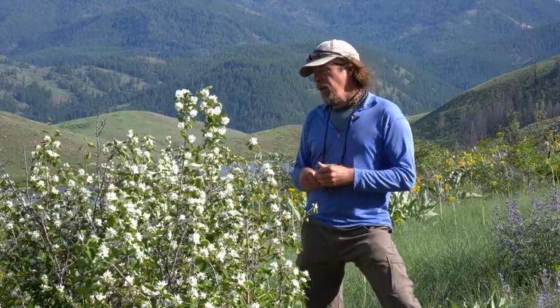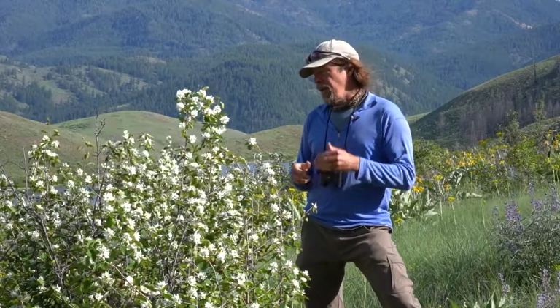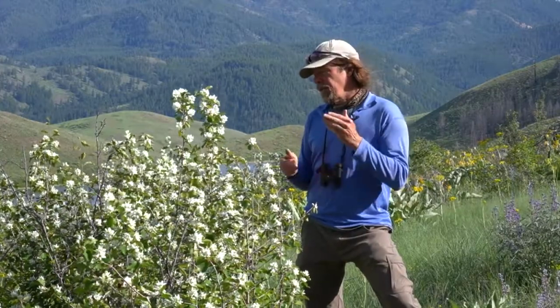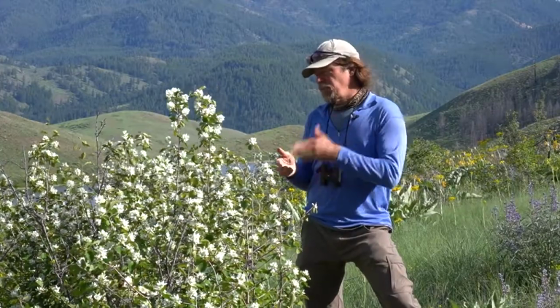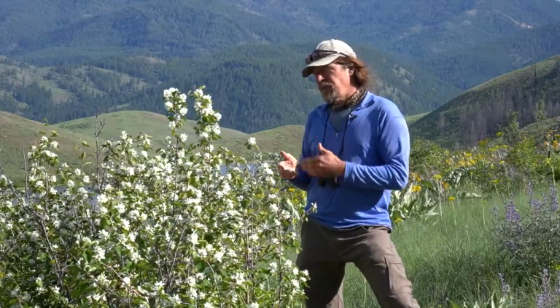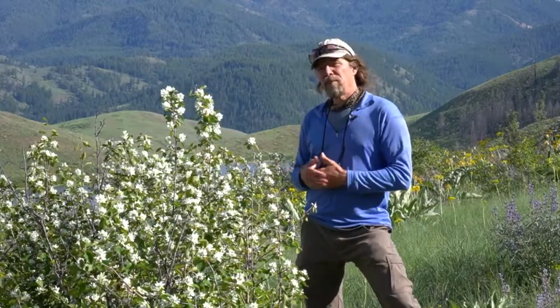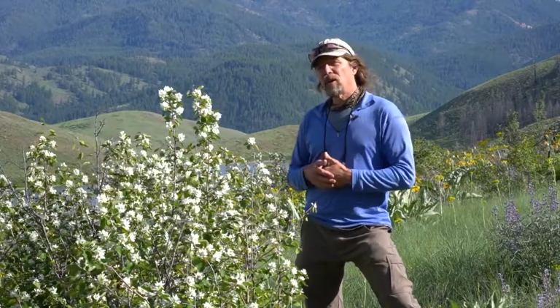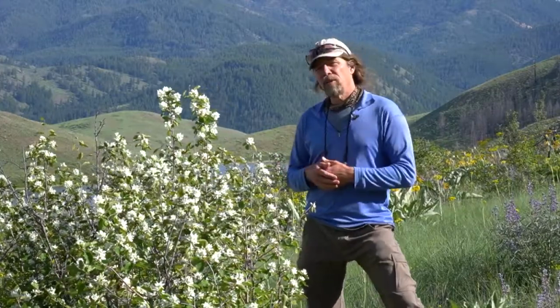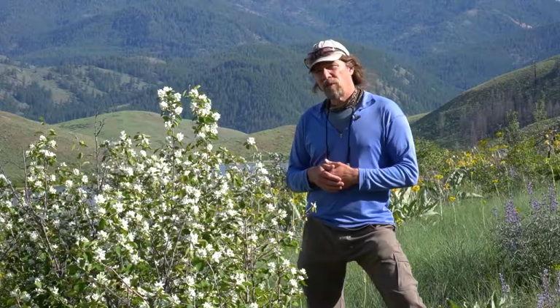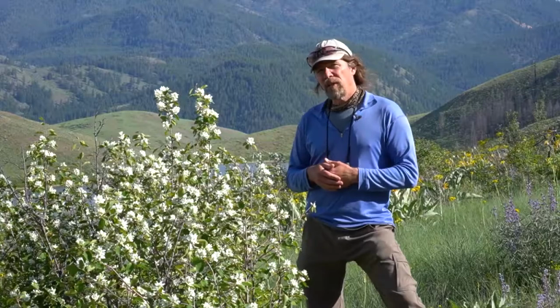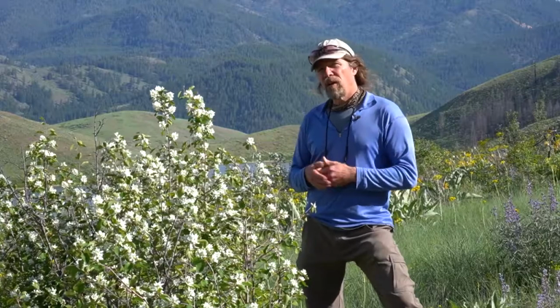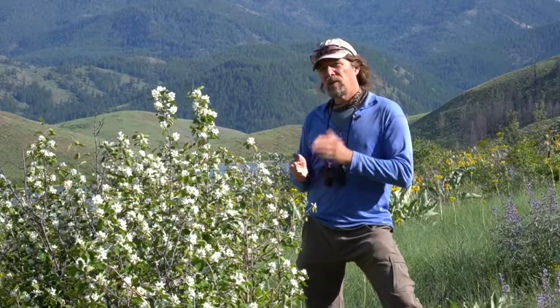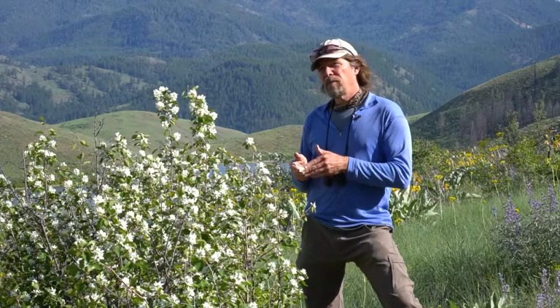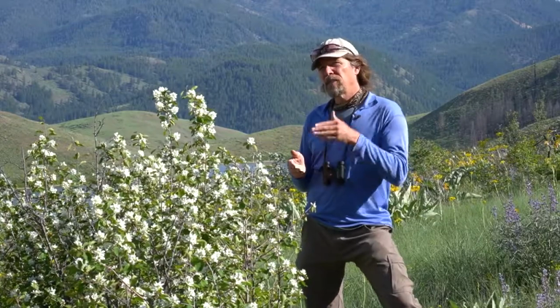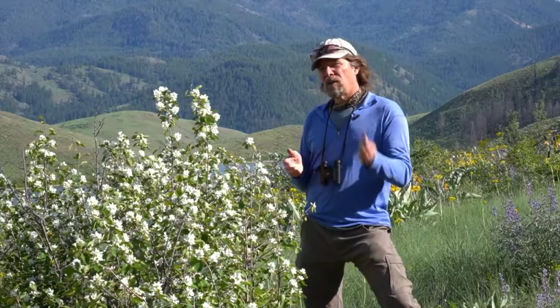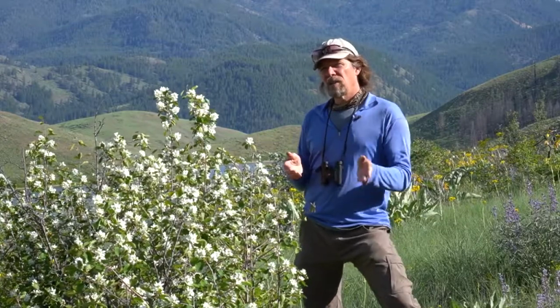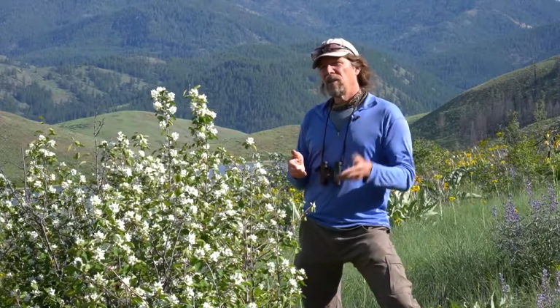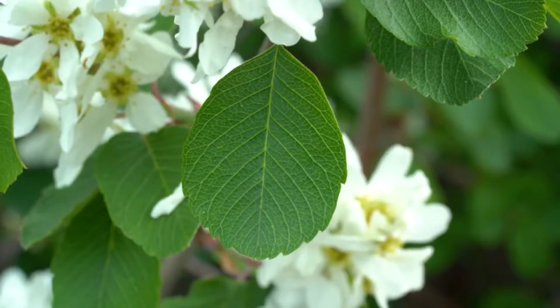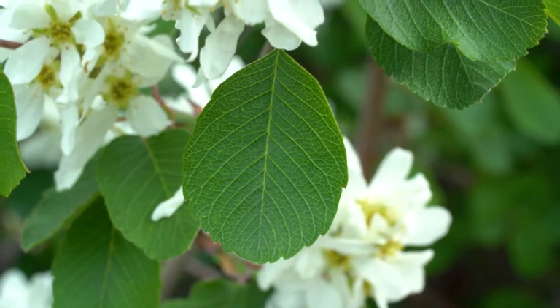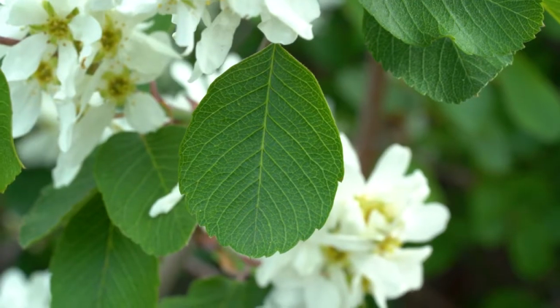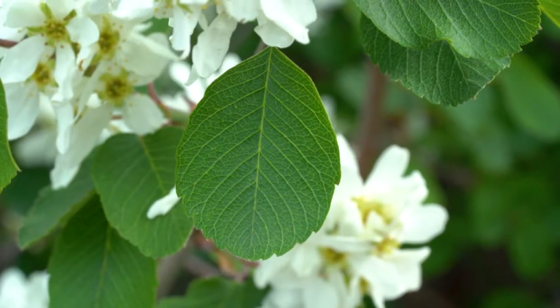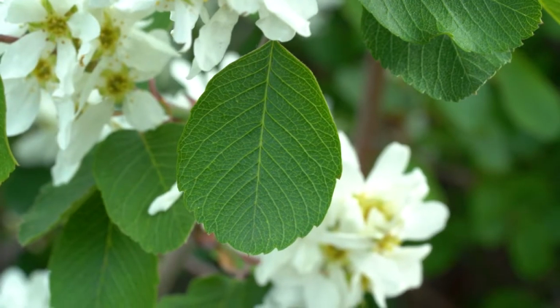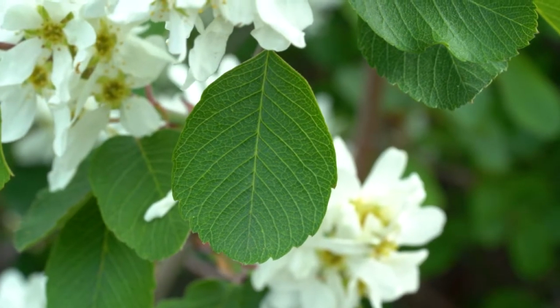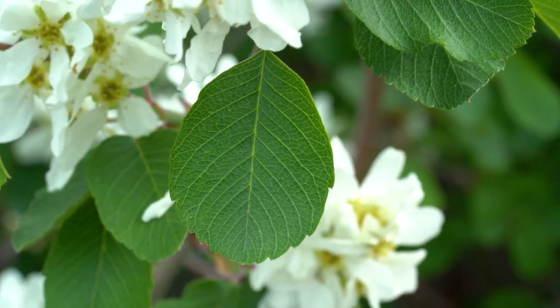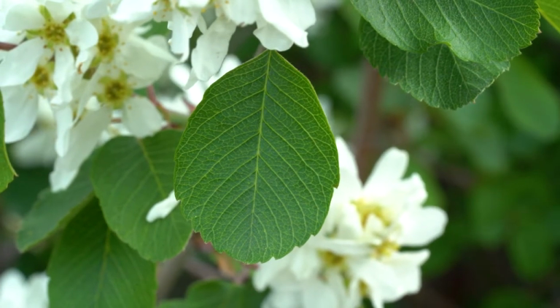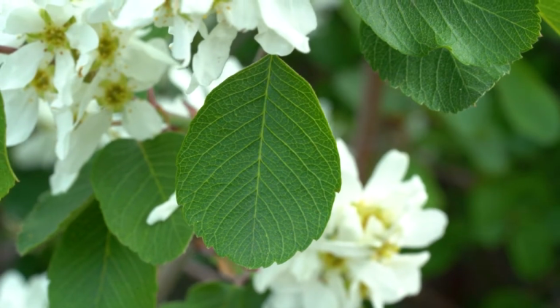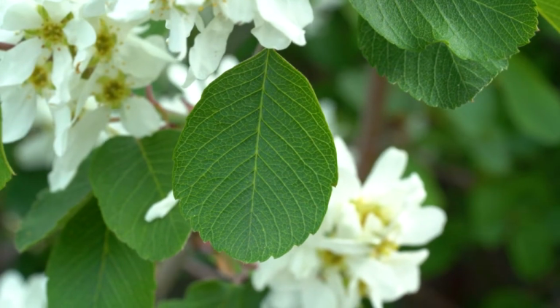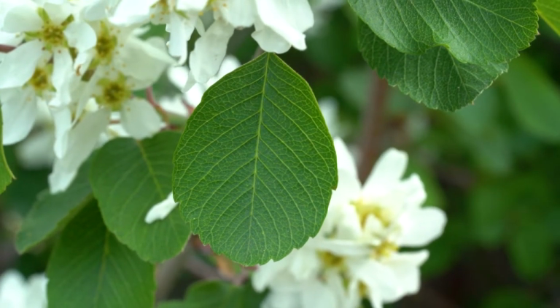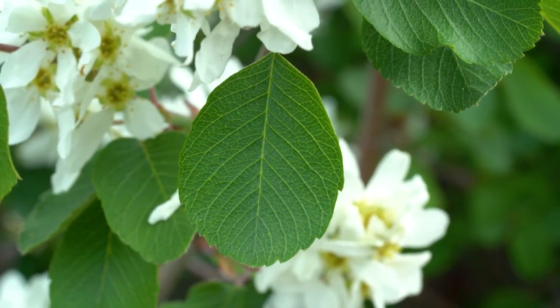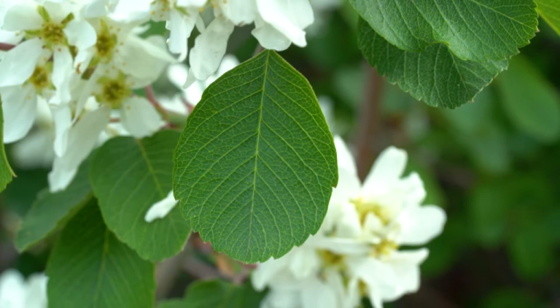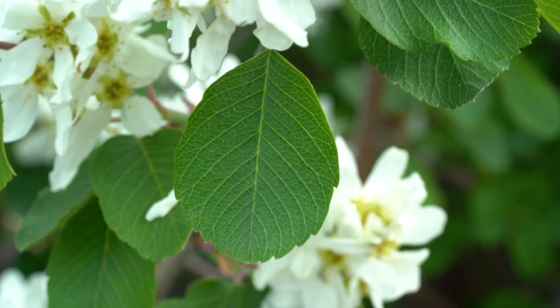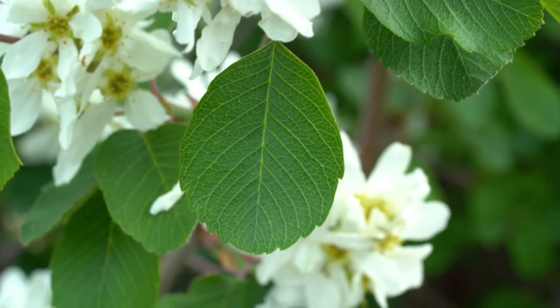Its species name is alnifolia. Alna means alder, and folia means leaf, so it means alder-like leaf.